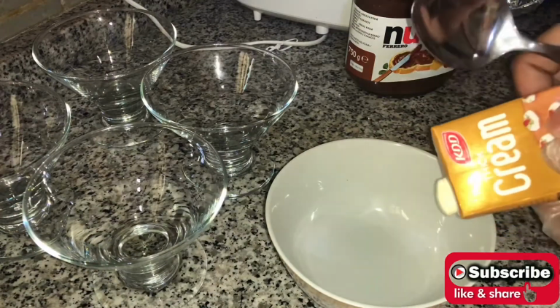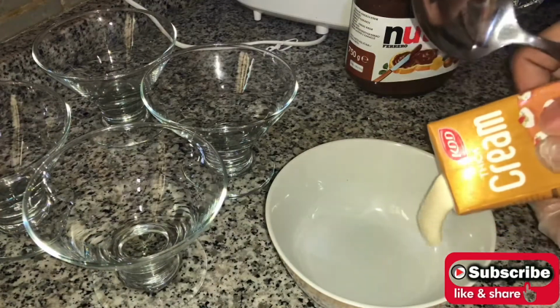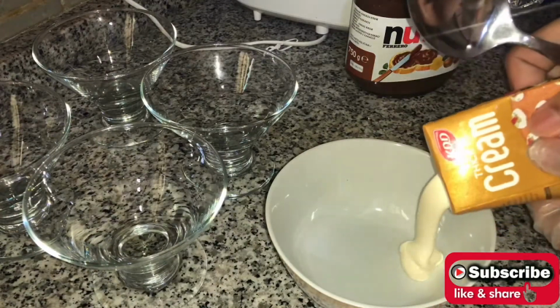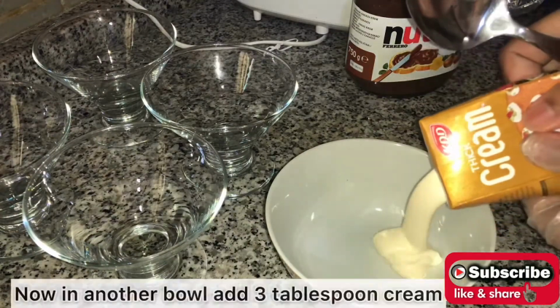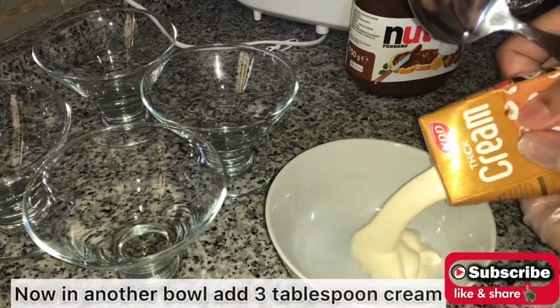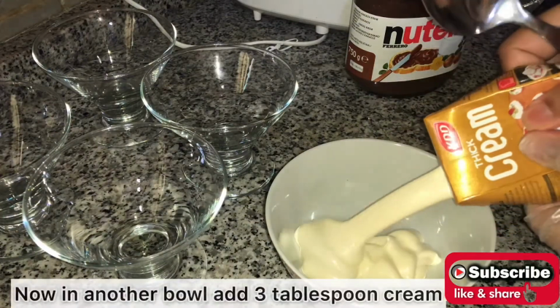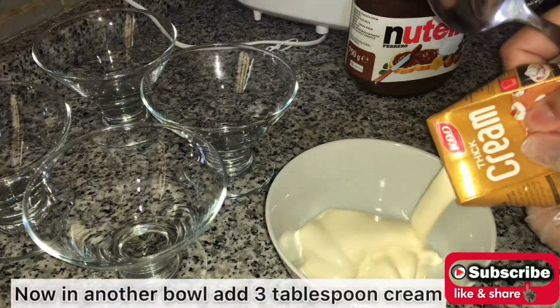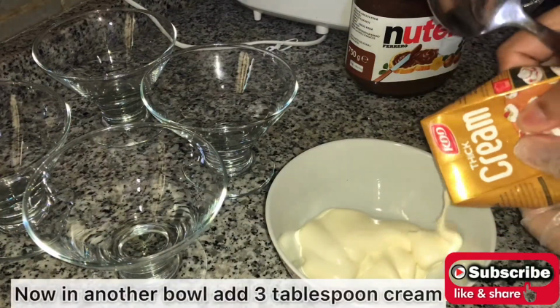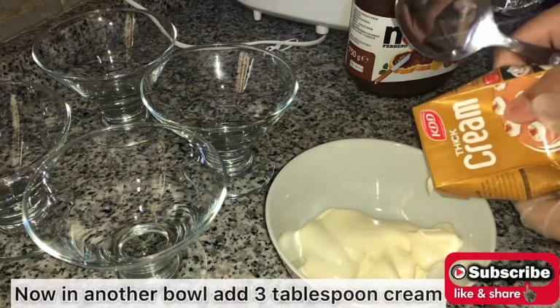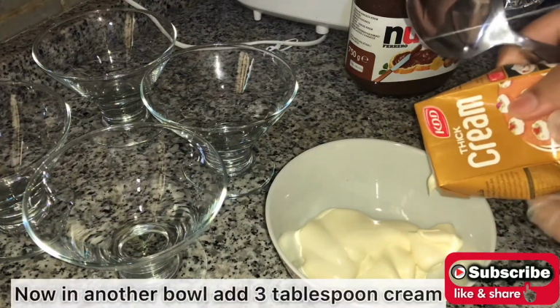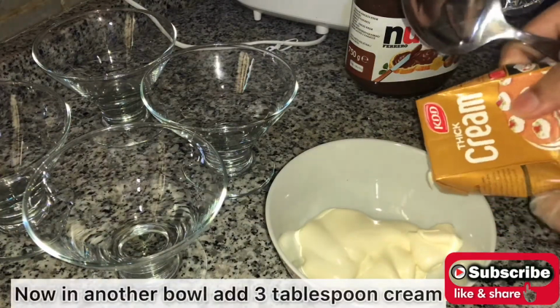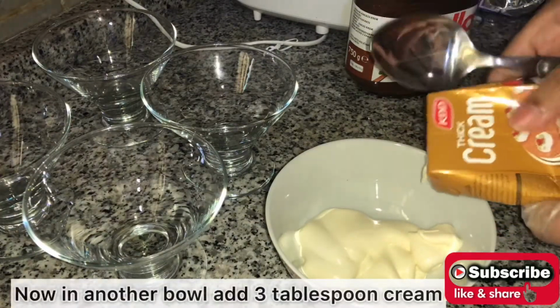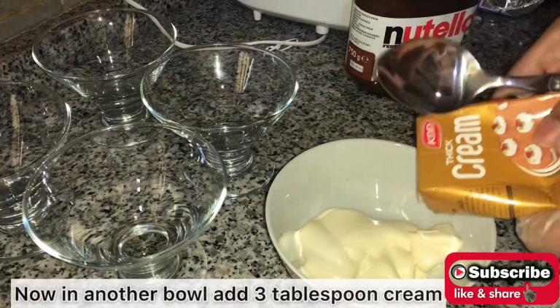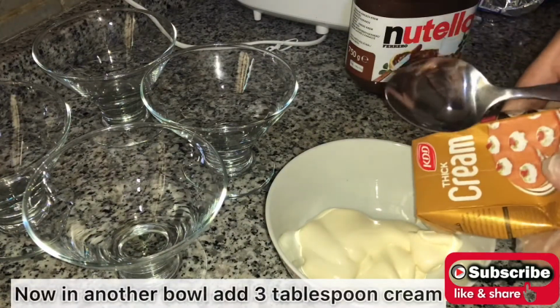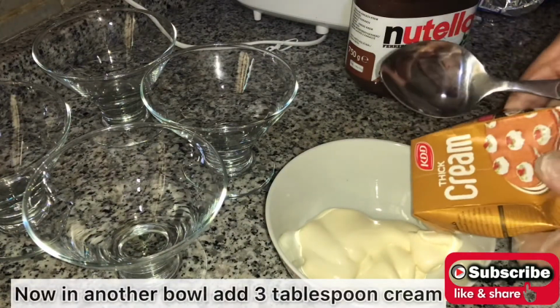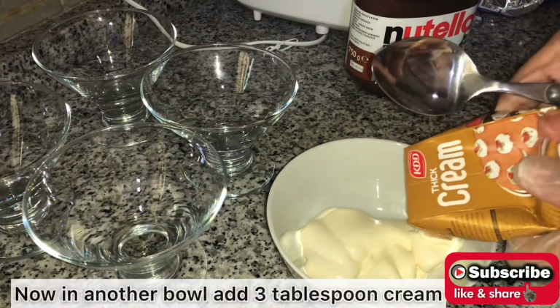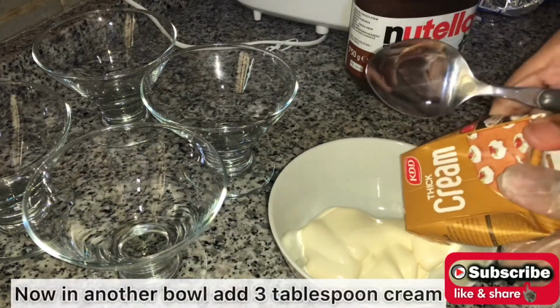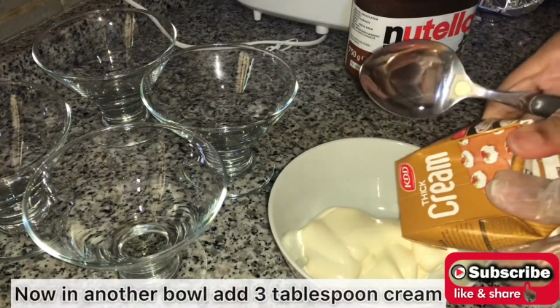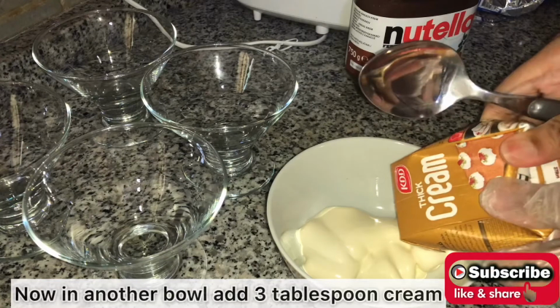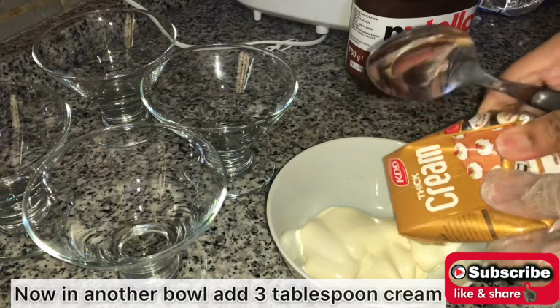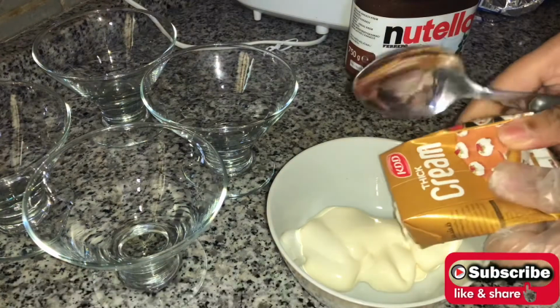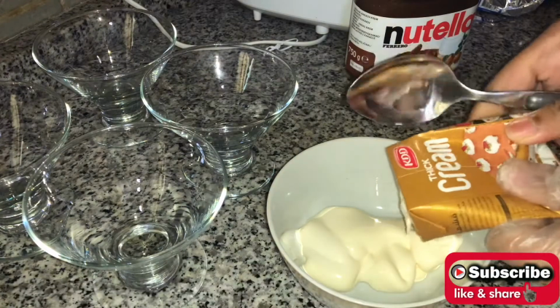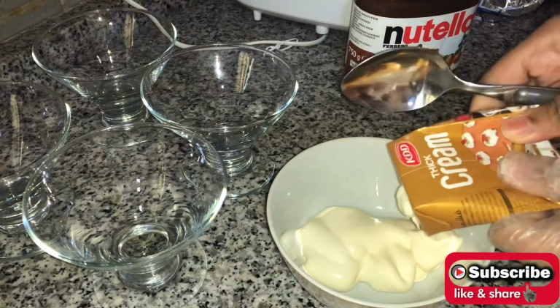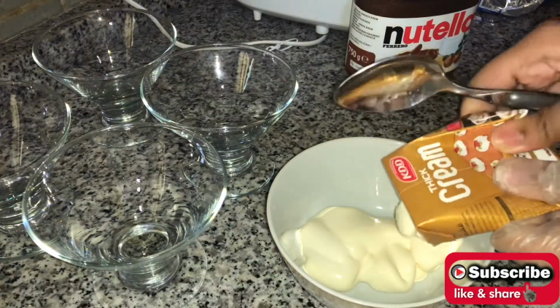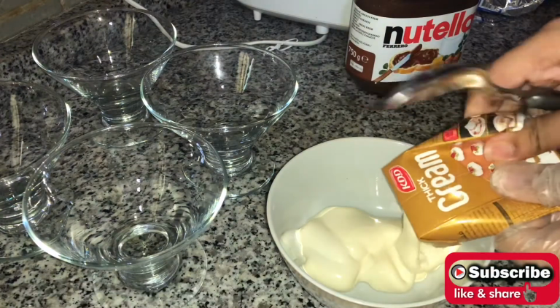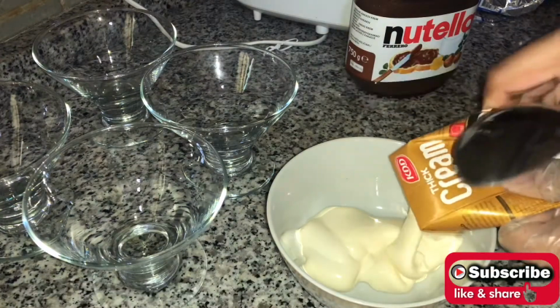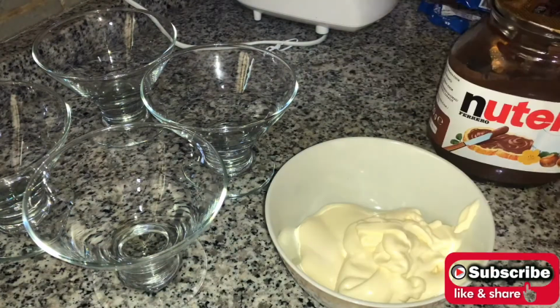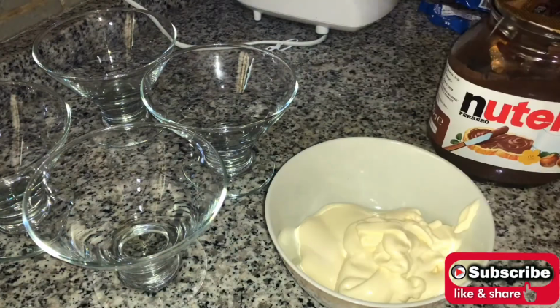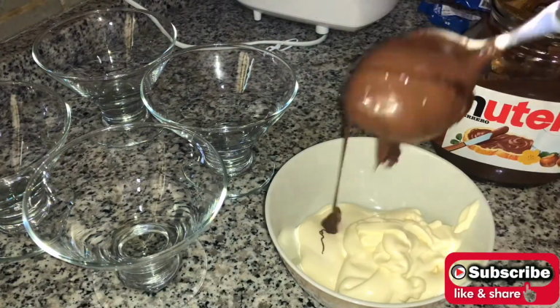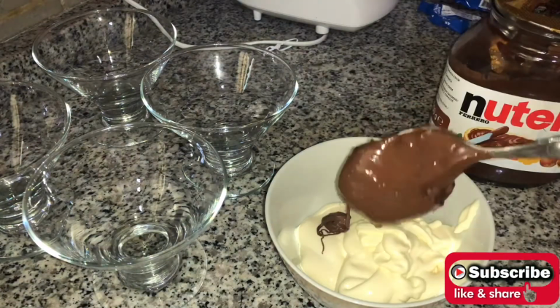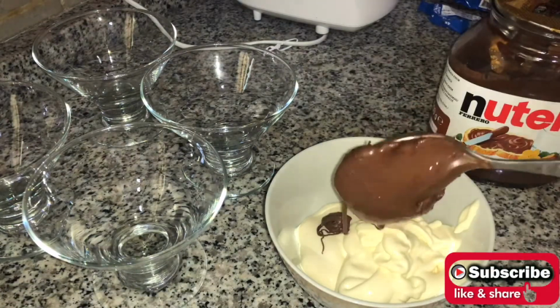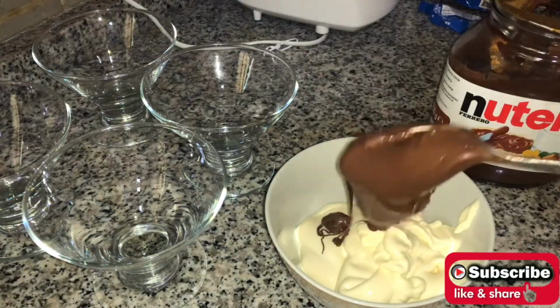Now in a bowl, add three tablespoons of cream and three tablespoons of Nutella and mix it well.